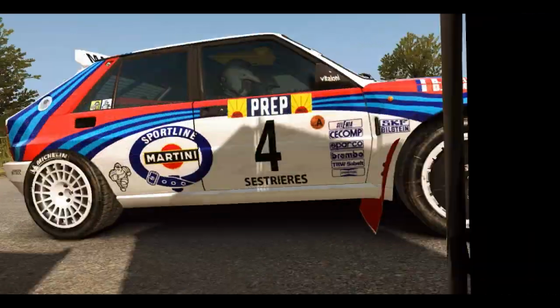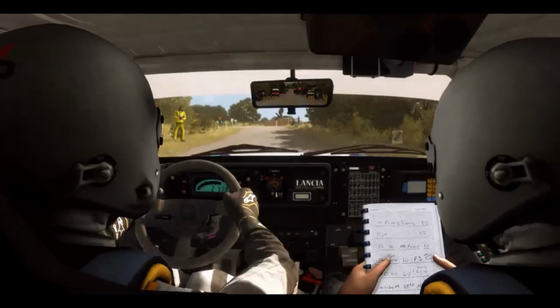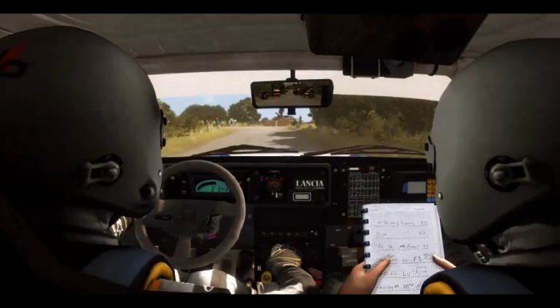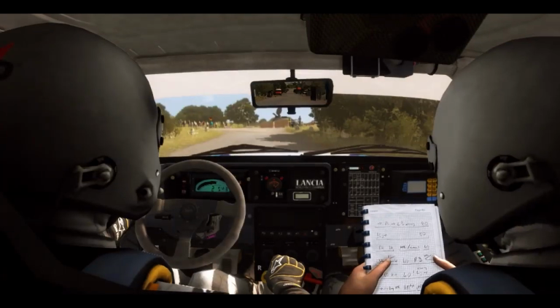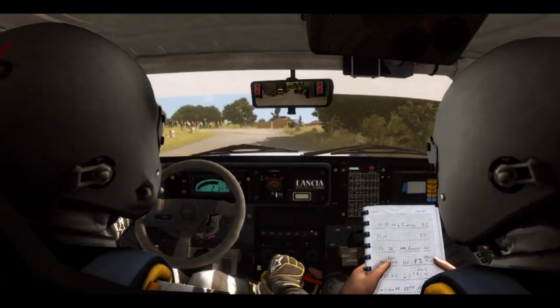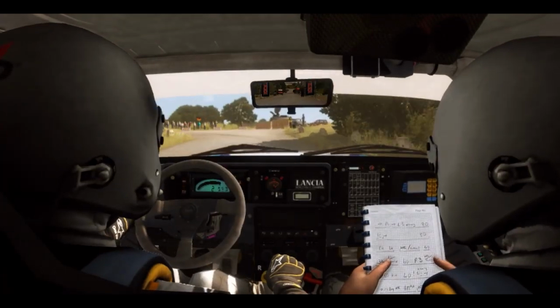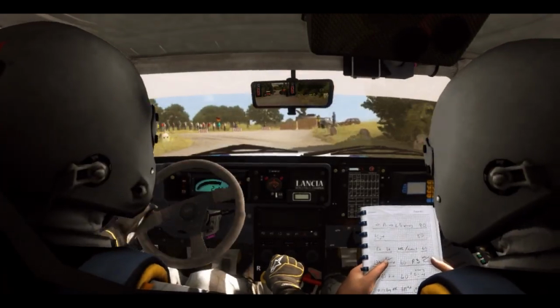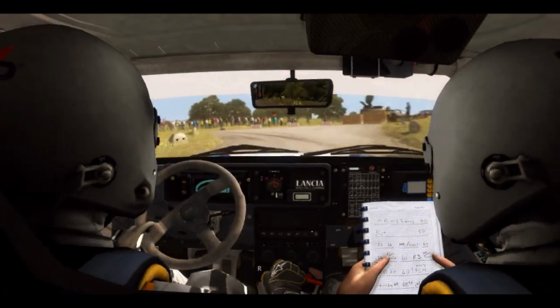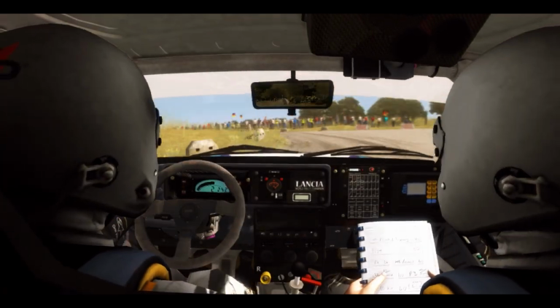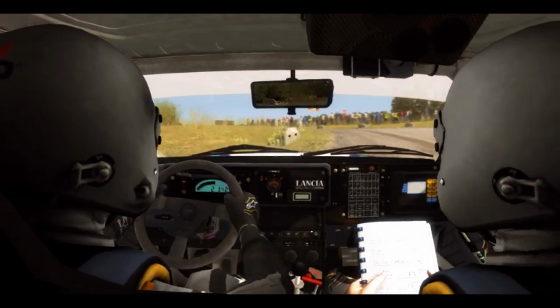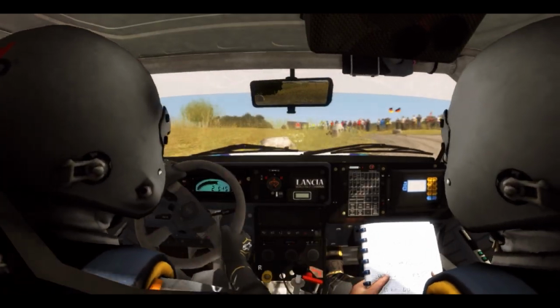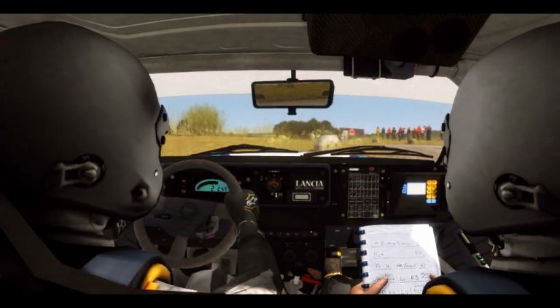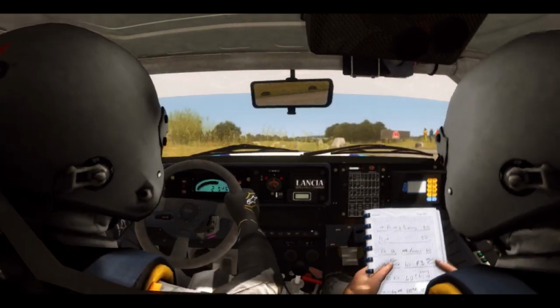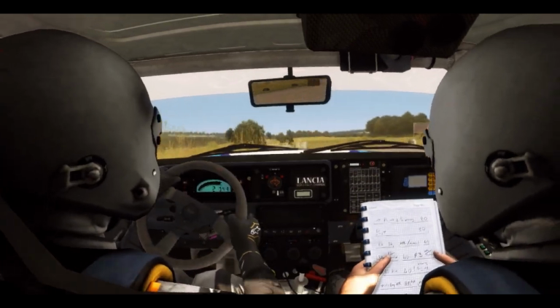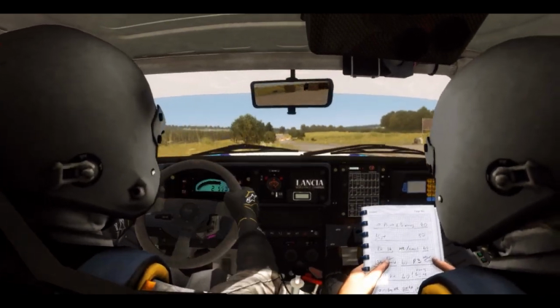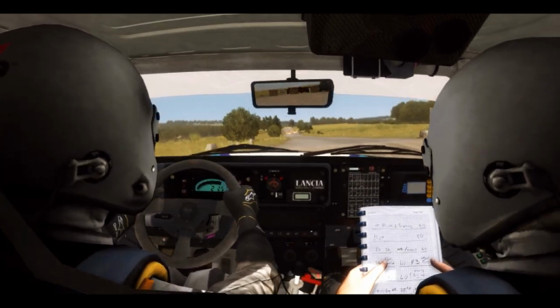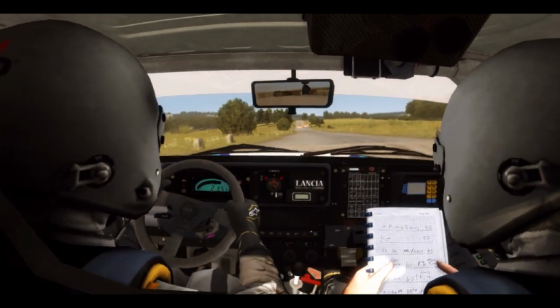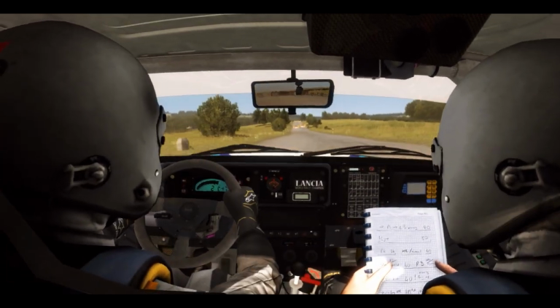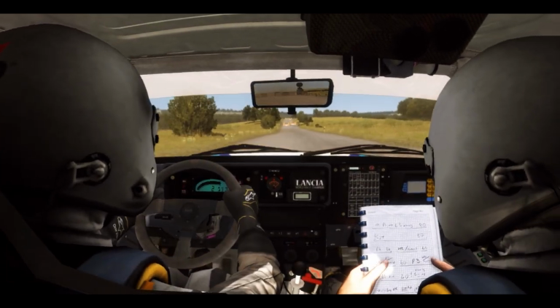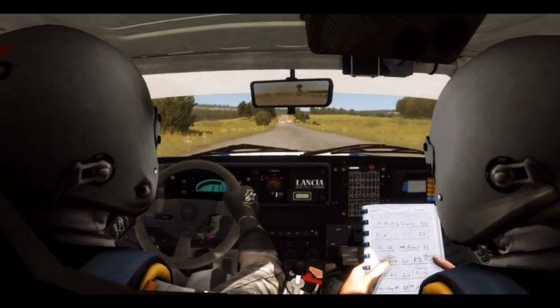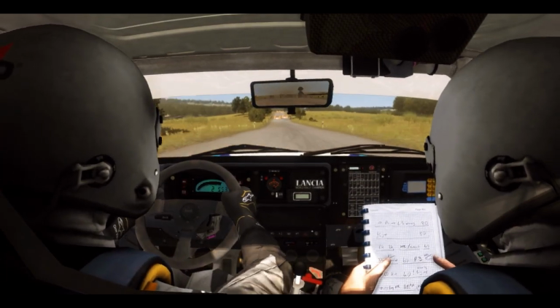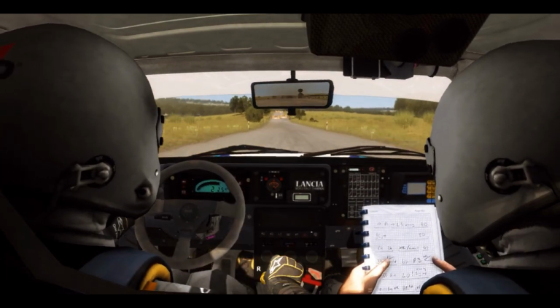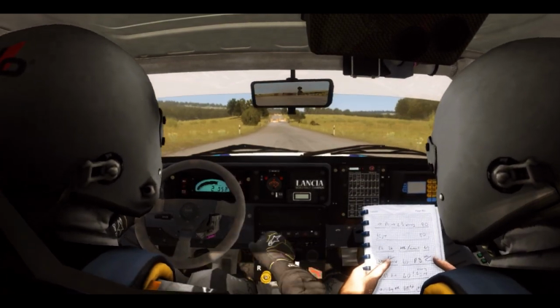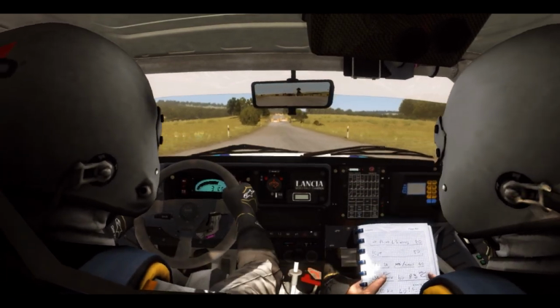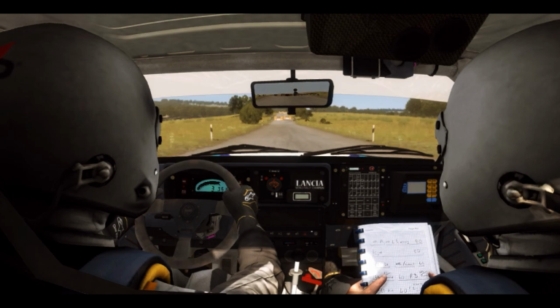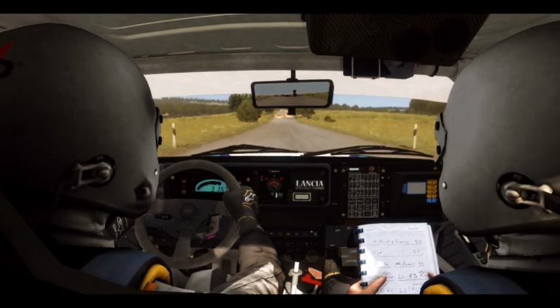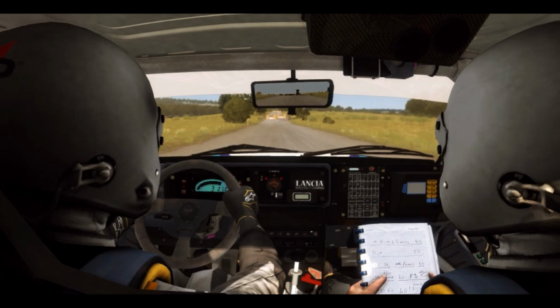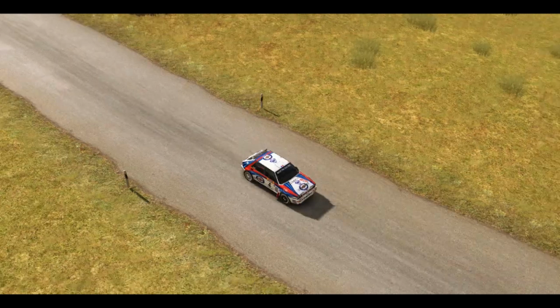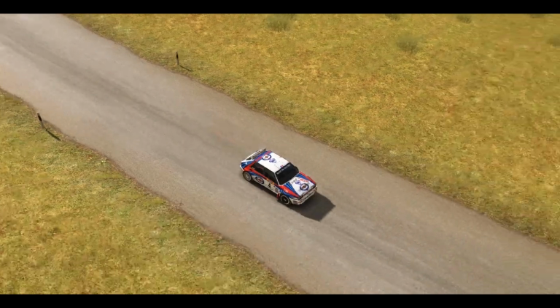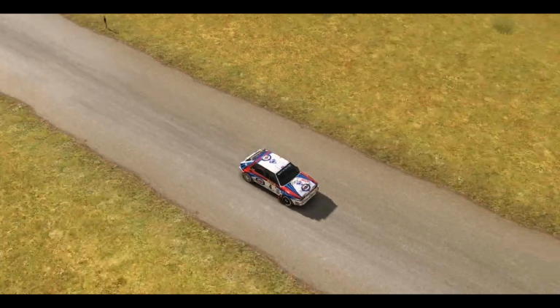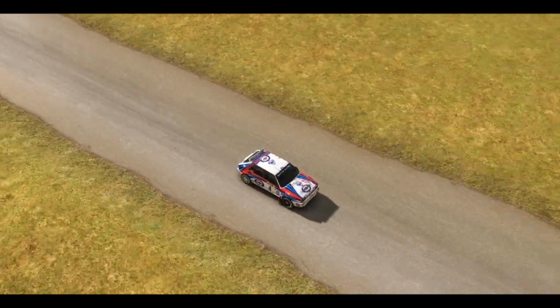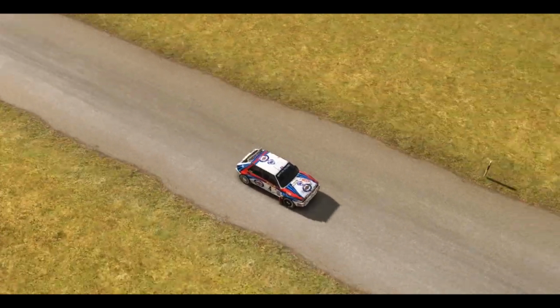The left one, don't cut, opens 100. Caution tight, chicane, right entry 150.